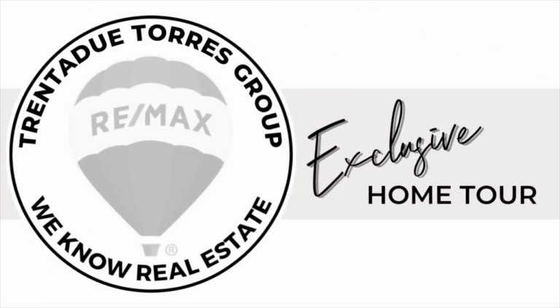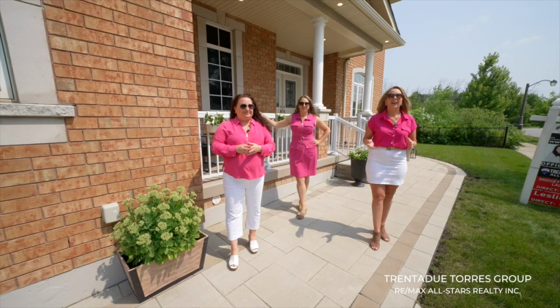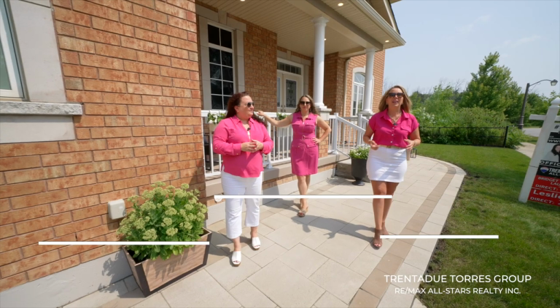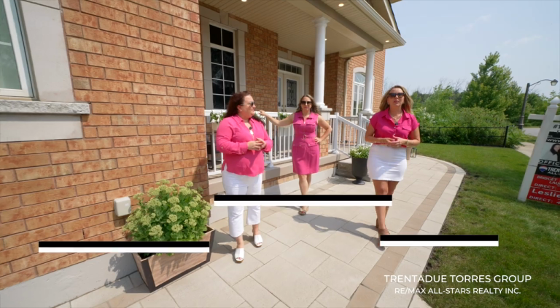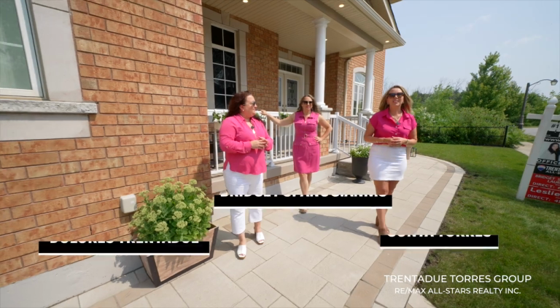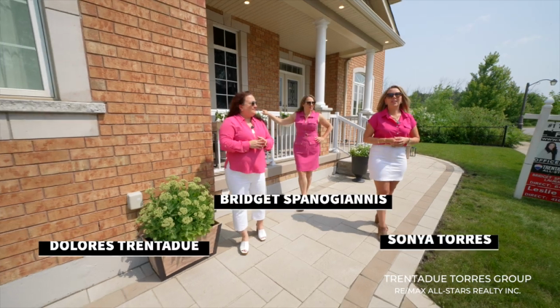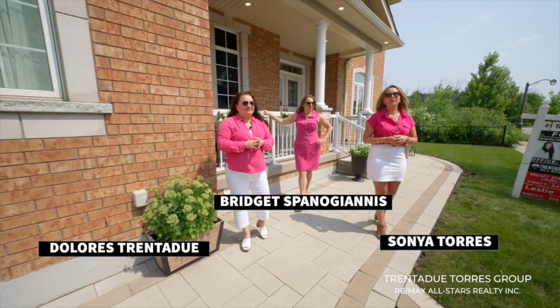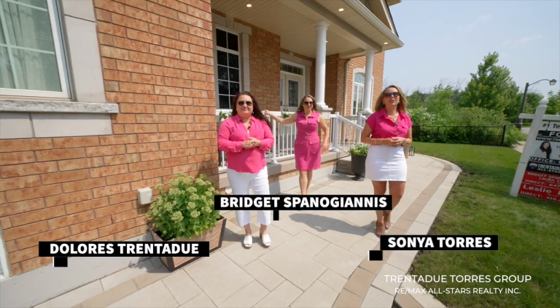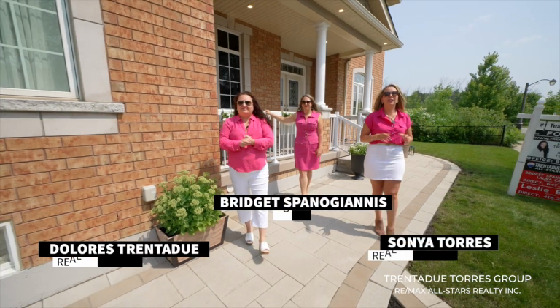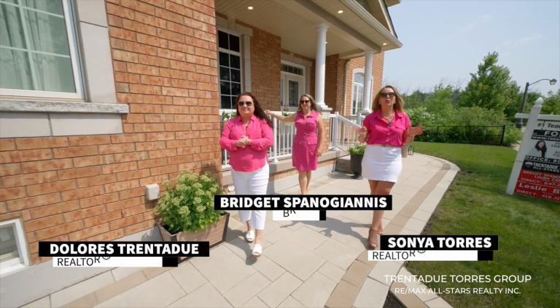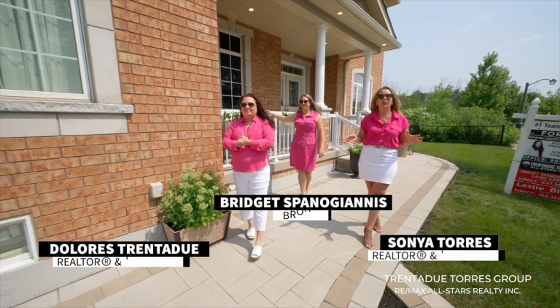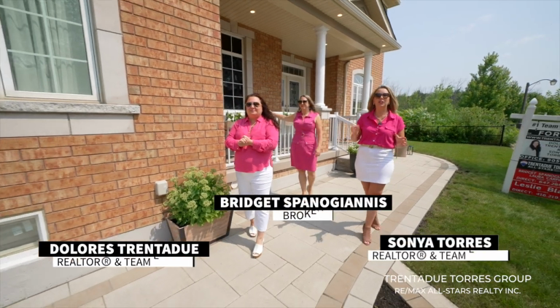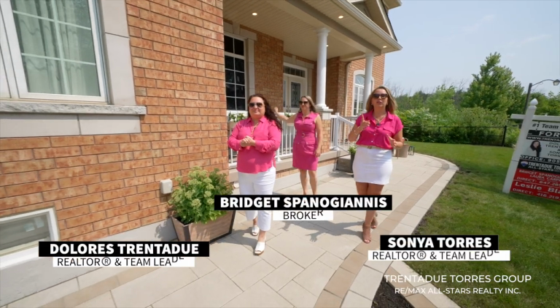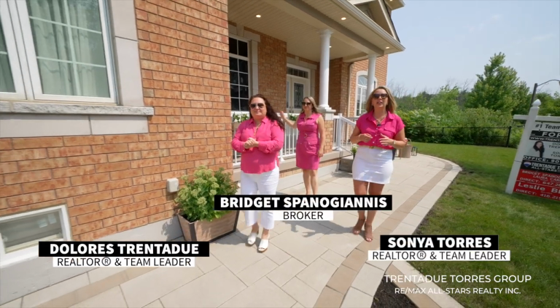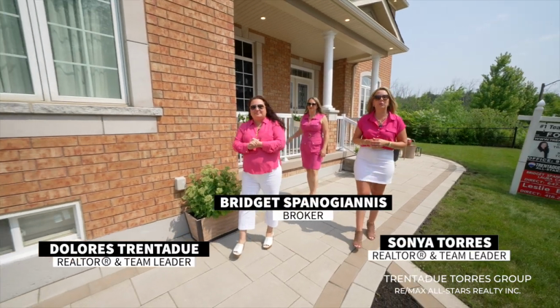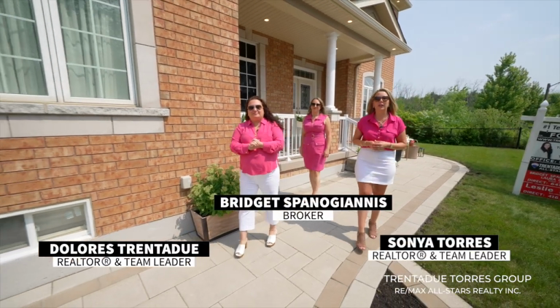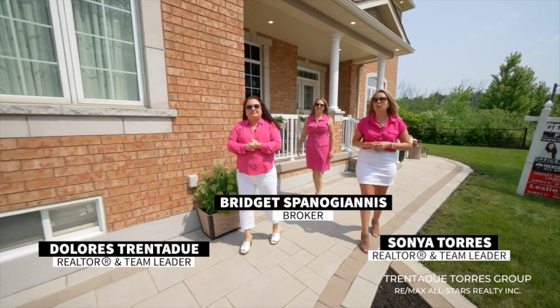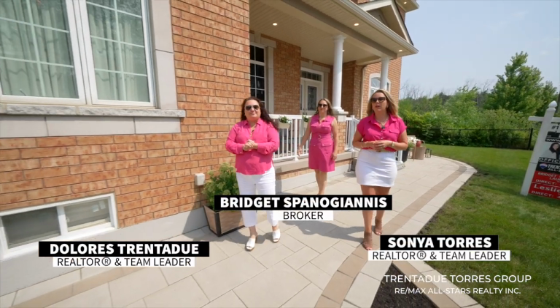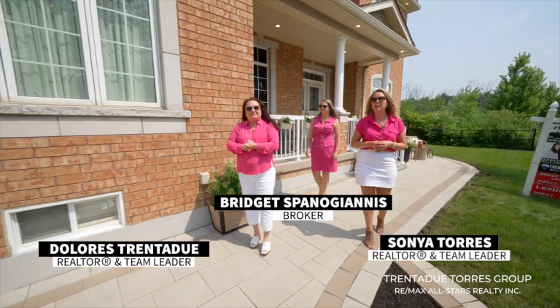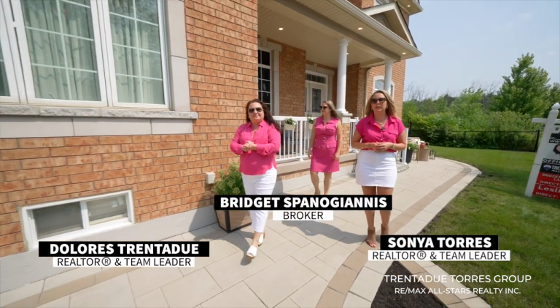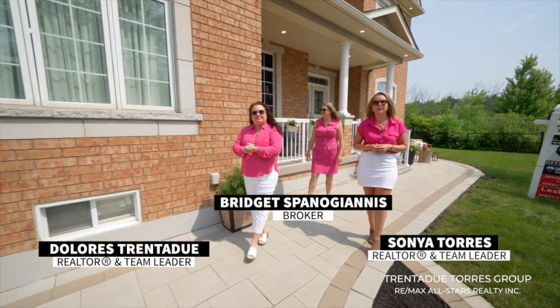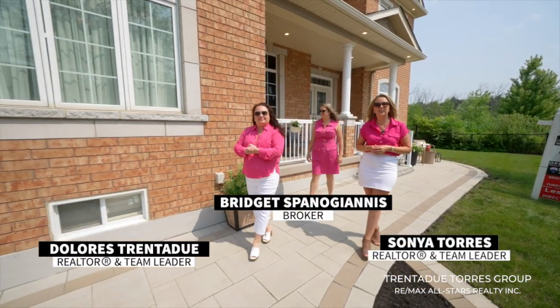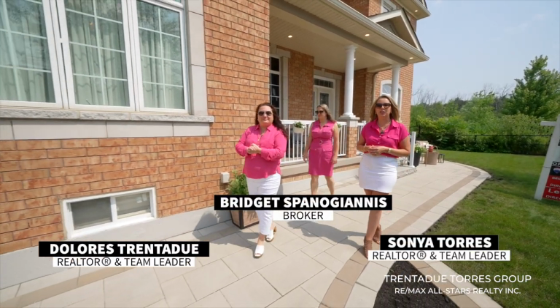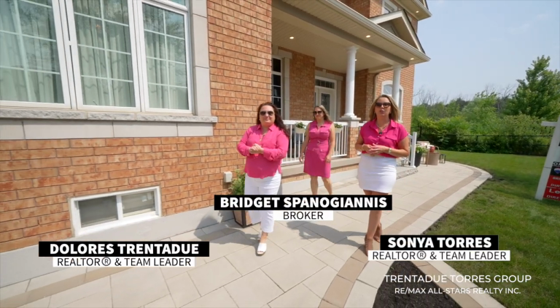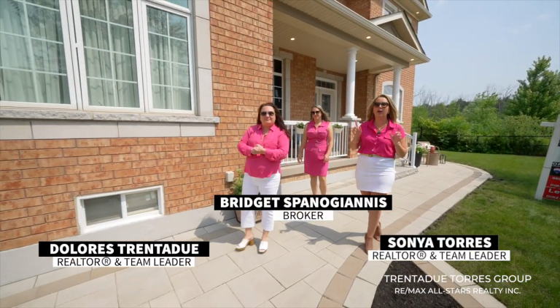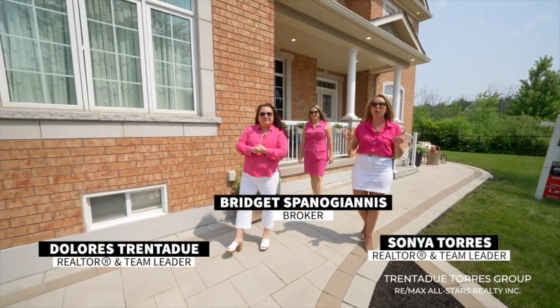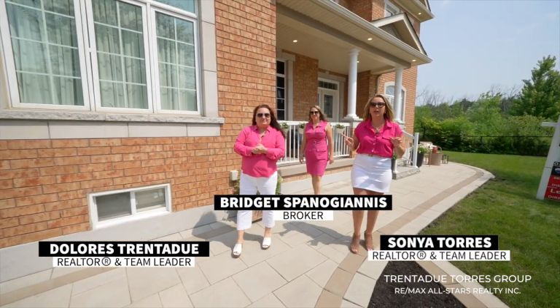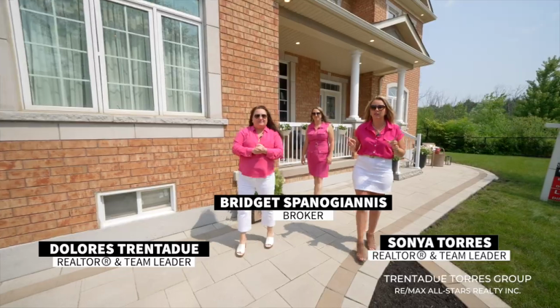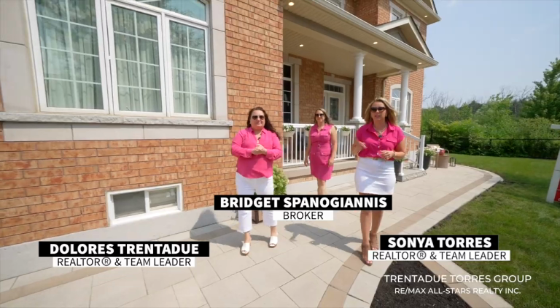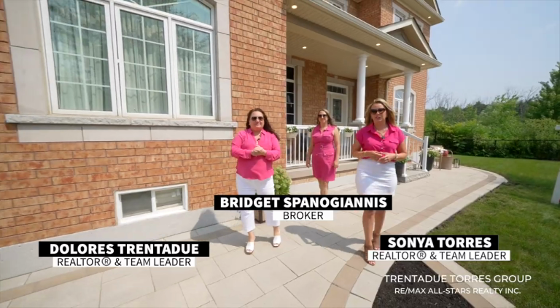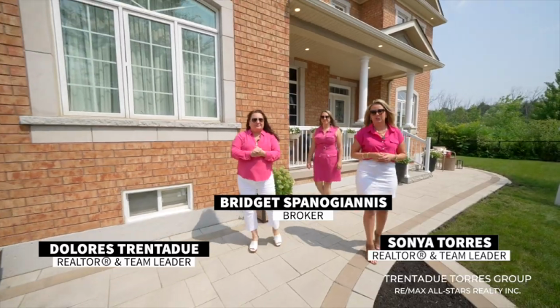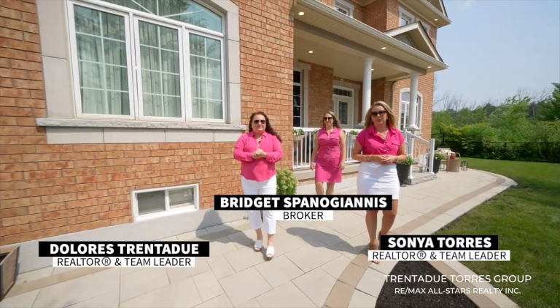Hi everyone, today we're featuring a gorgeous, fully upgraded, quality built detached home on a quiet street in Stouffville.